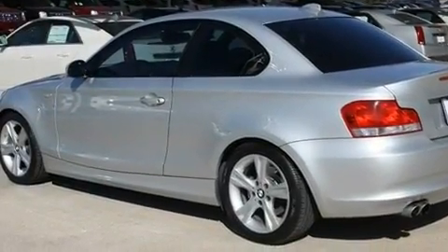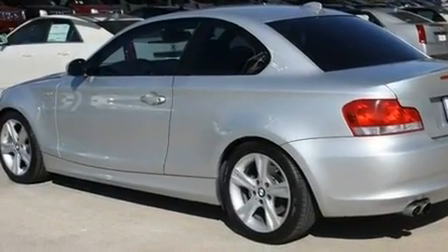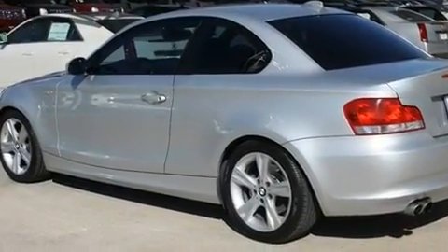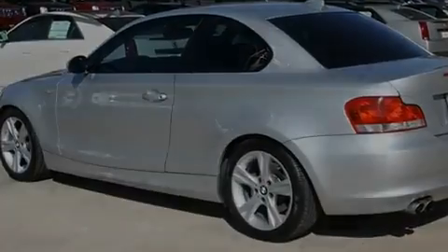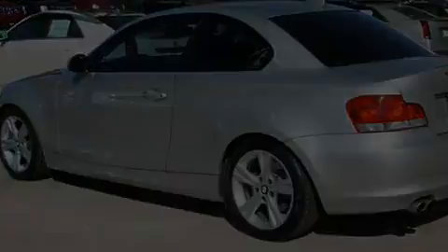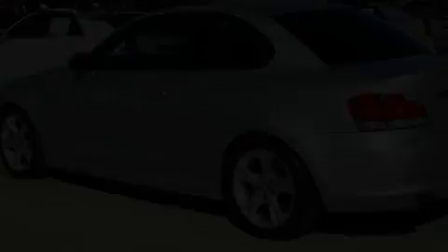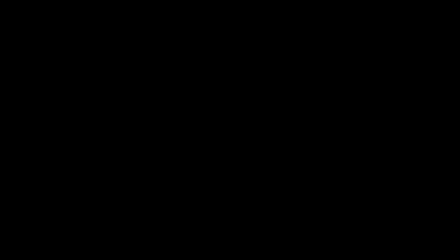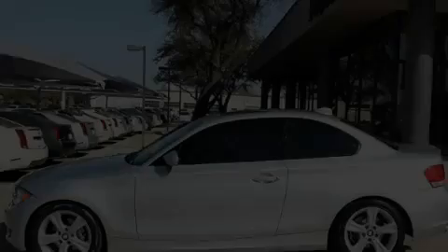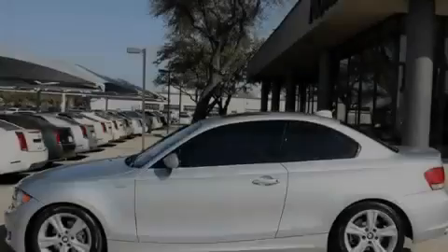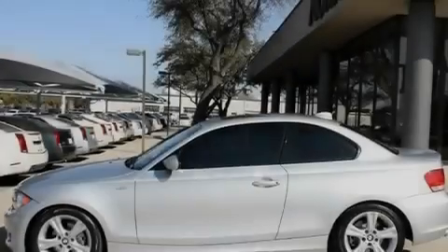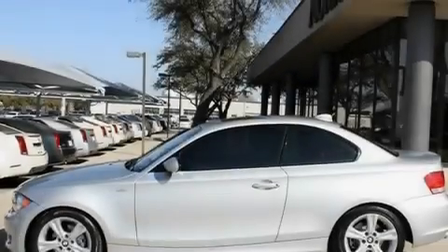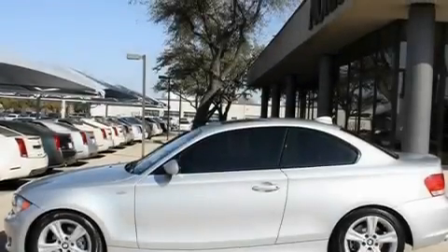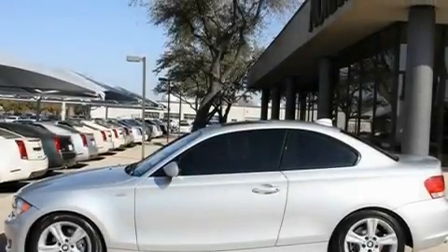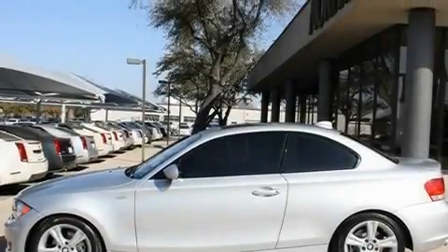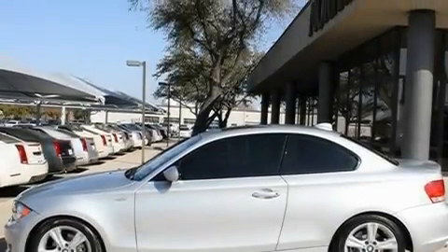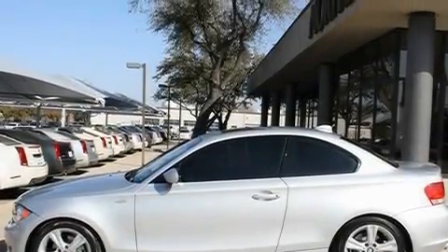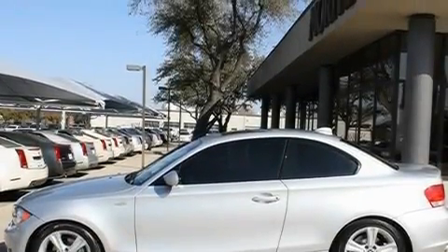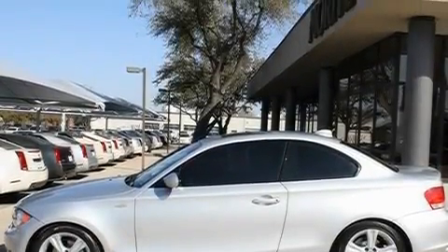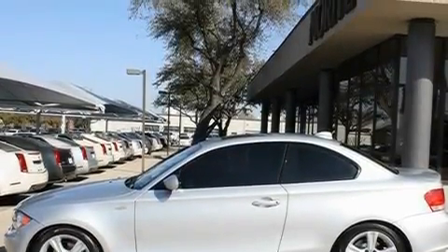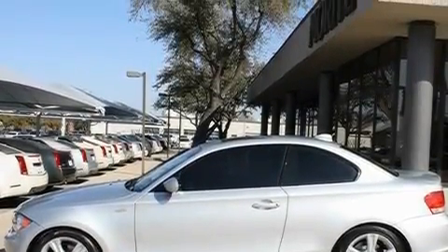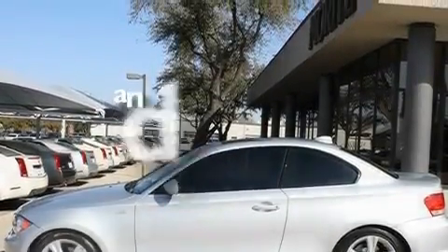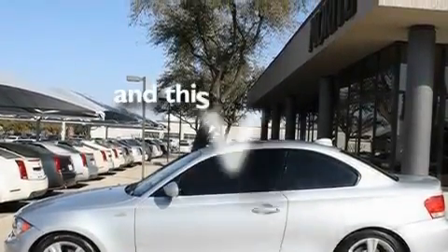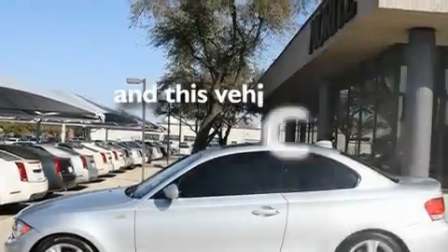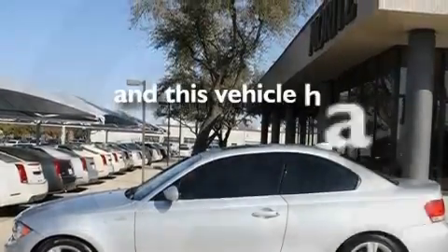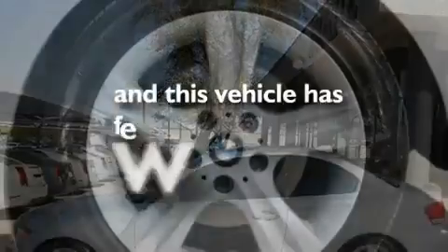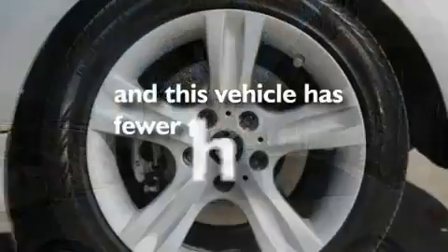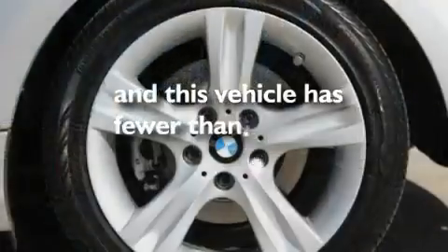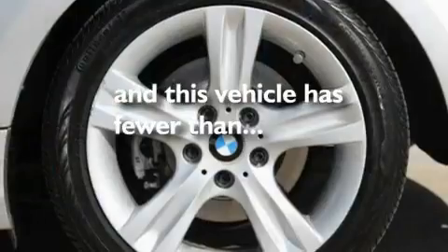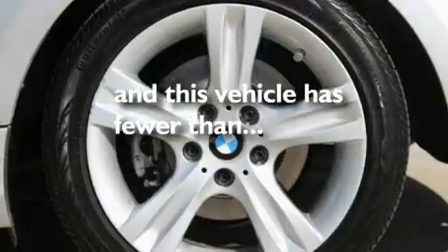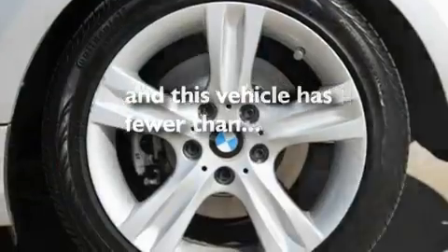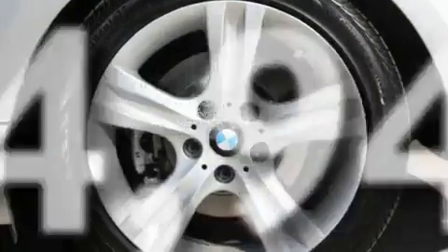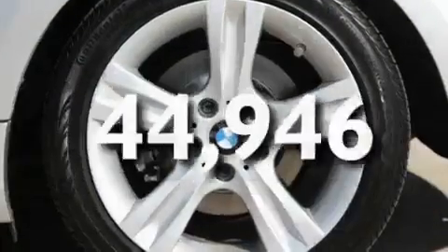Additional features include alloy wheels, adaptive brake lights, and a rear spoiler. This vehicle has less than 45,000 miles.